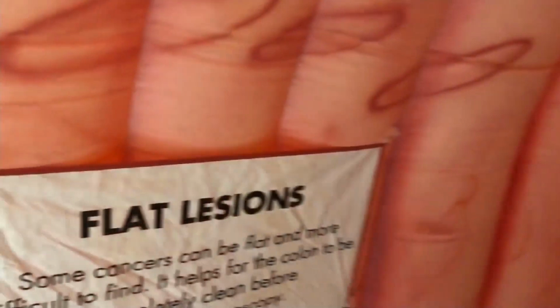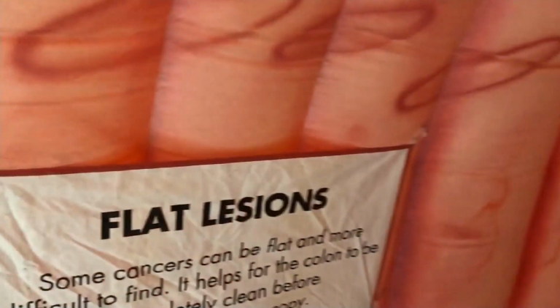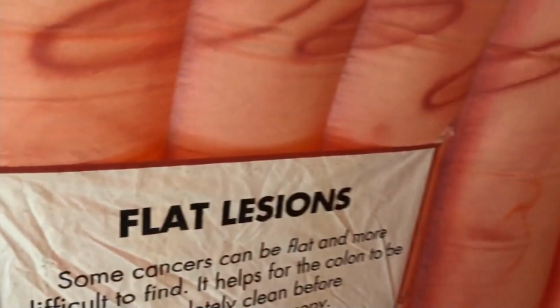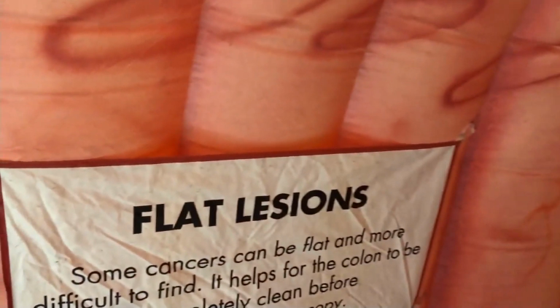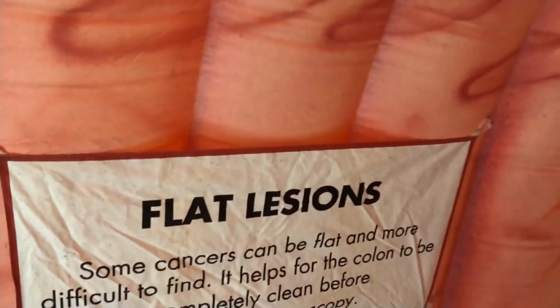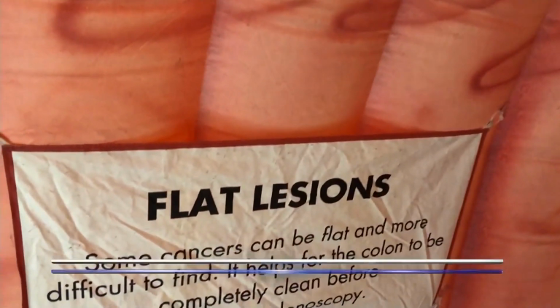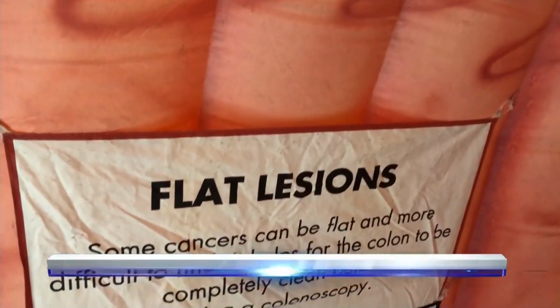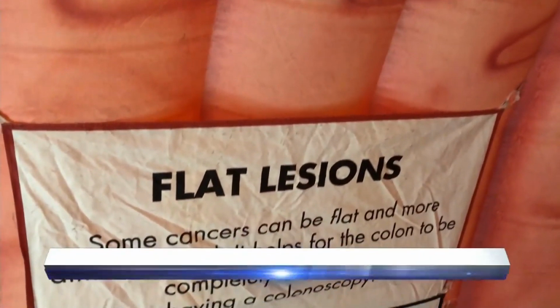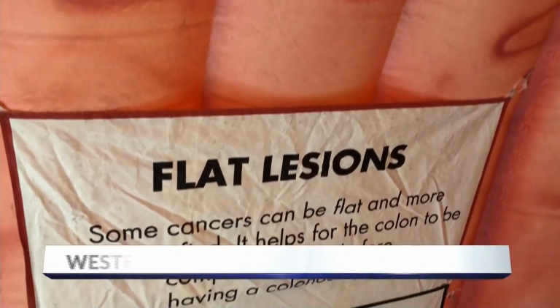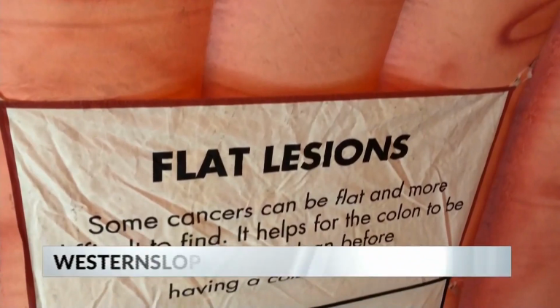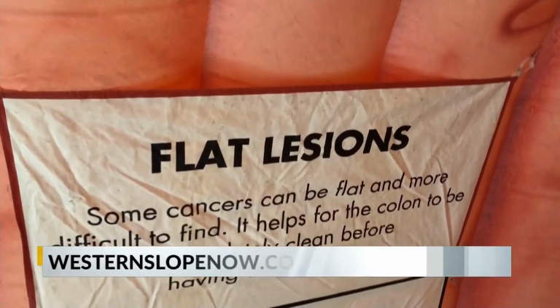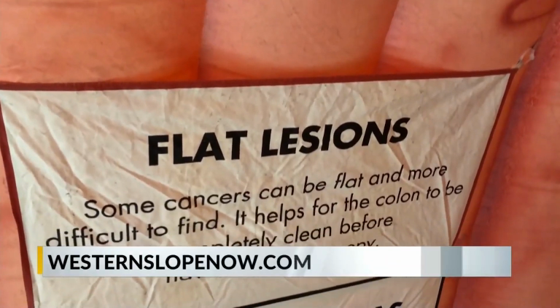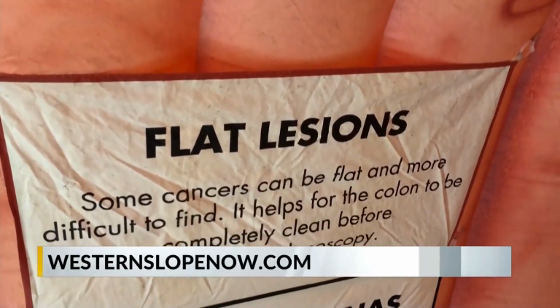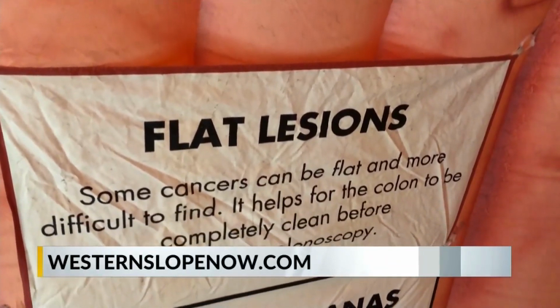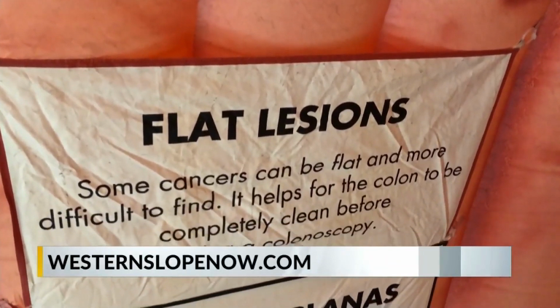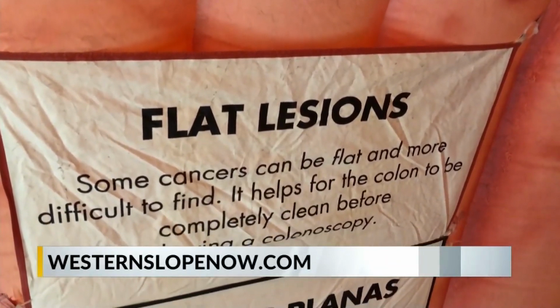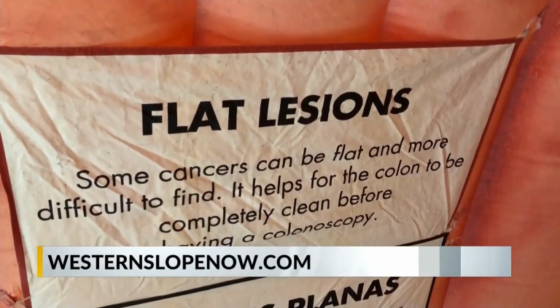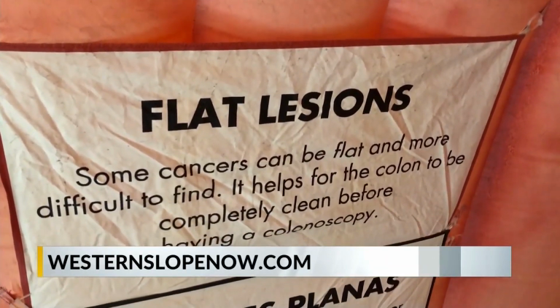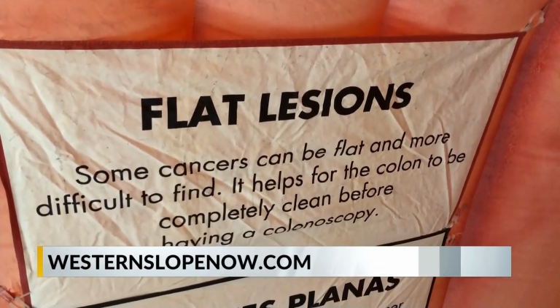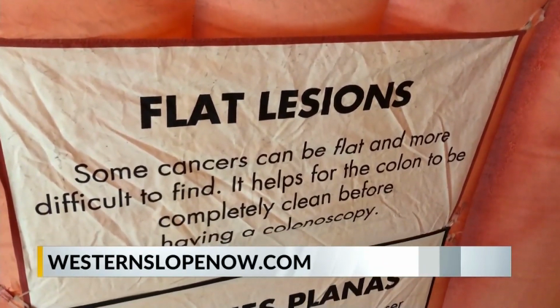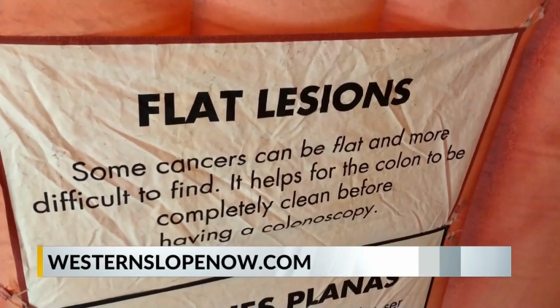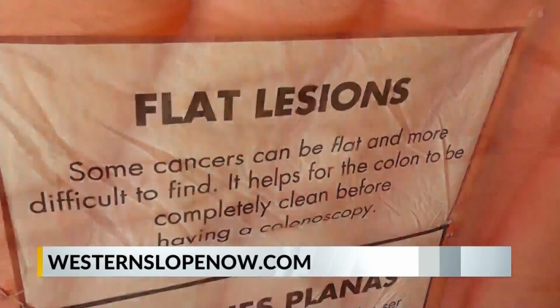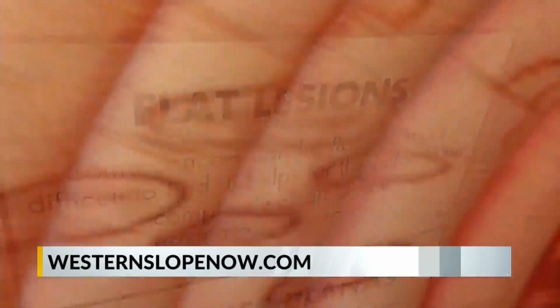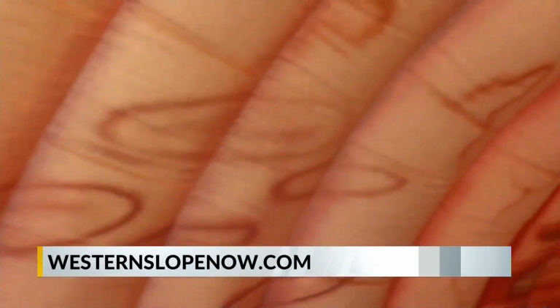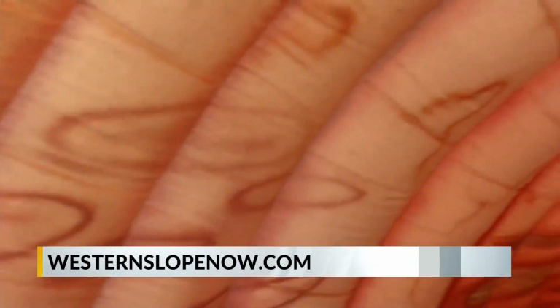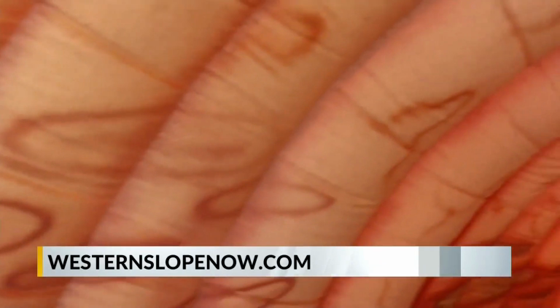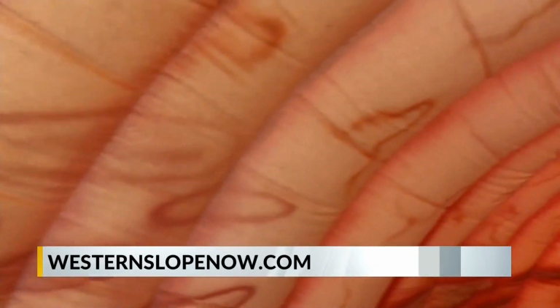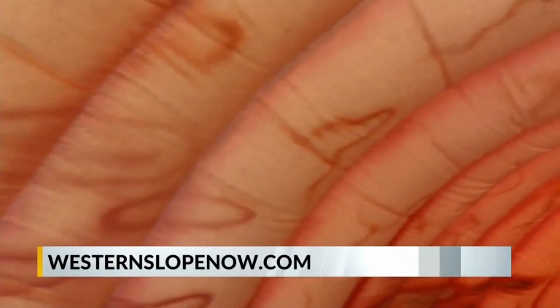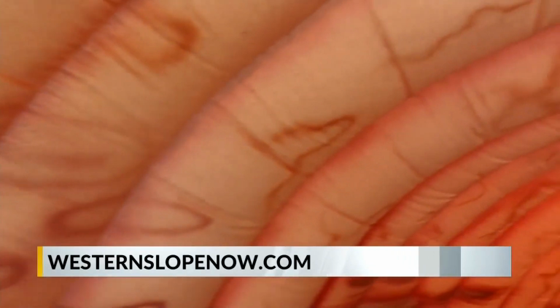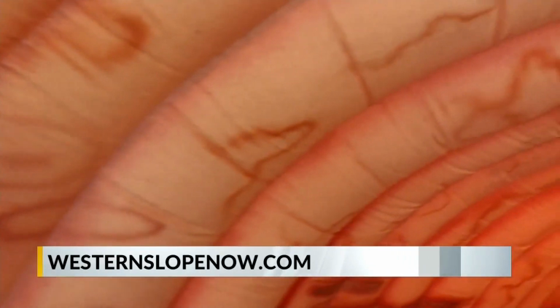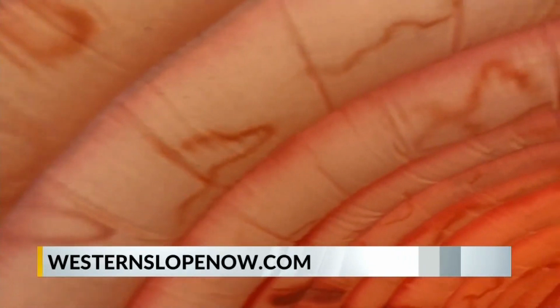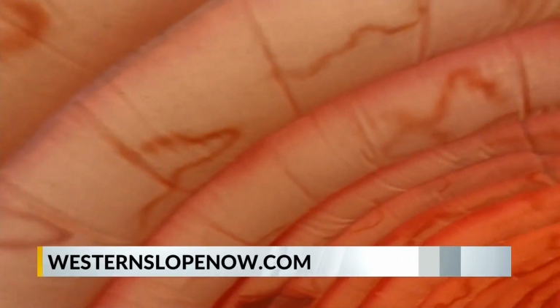For more information on colon cancer and screening options, head to our website, westernslopenow.com.